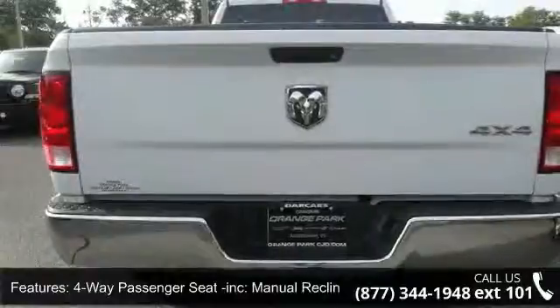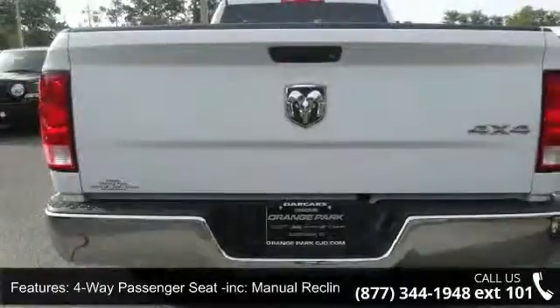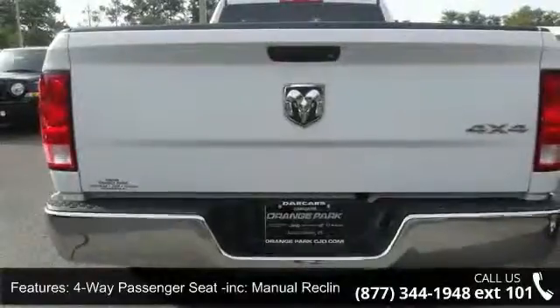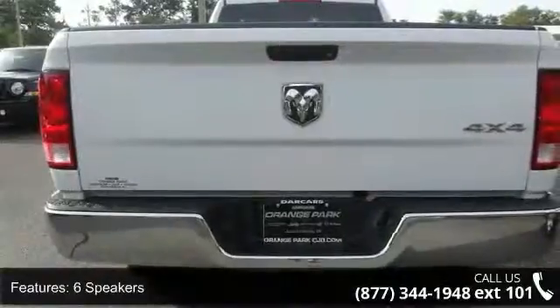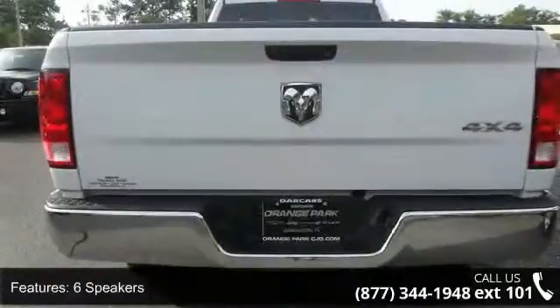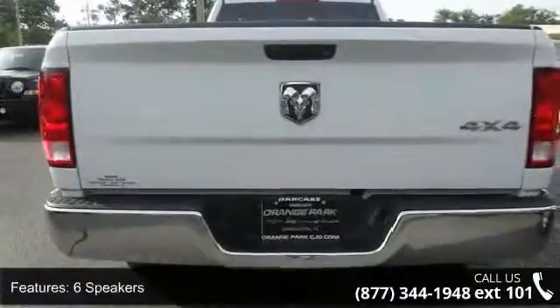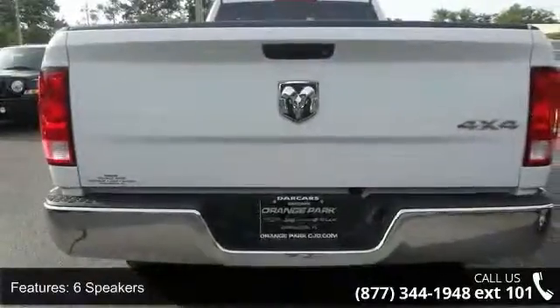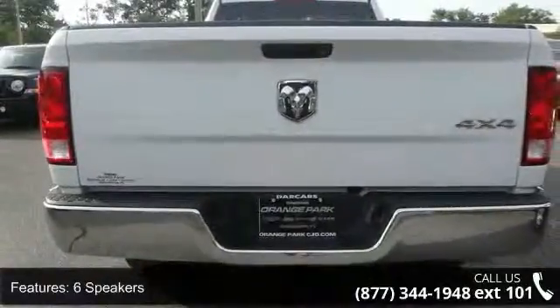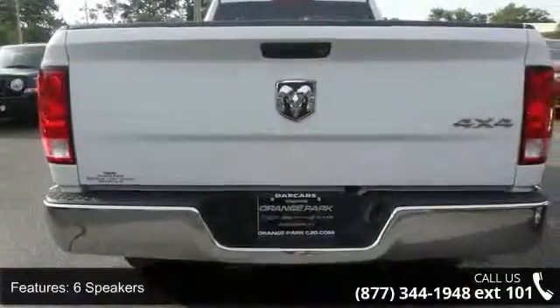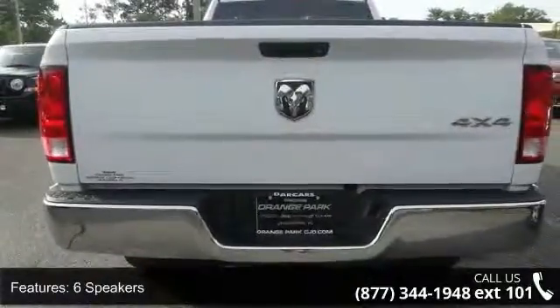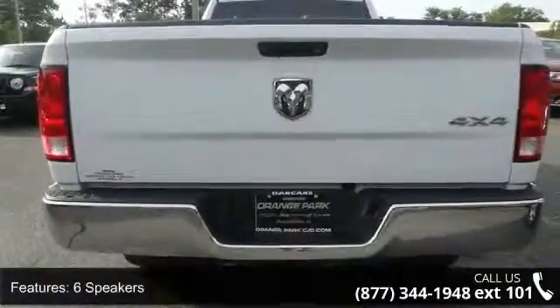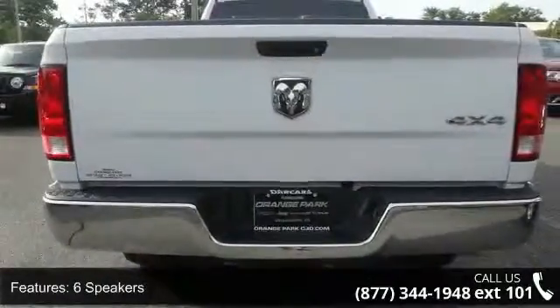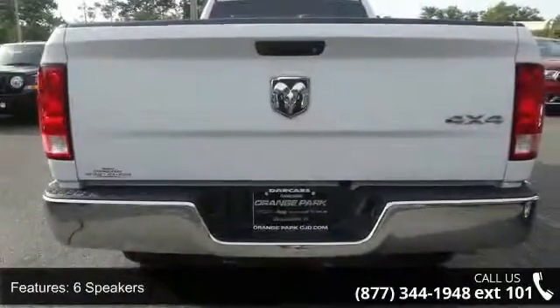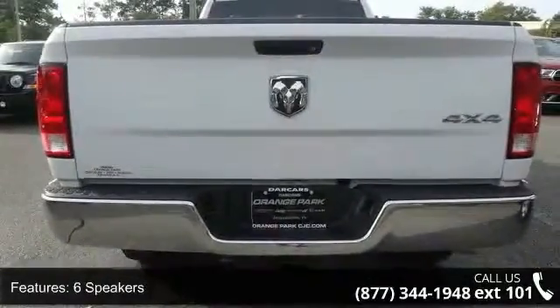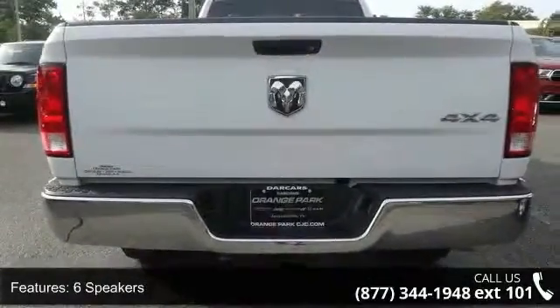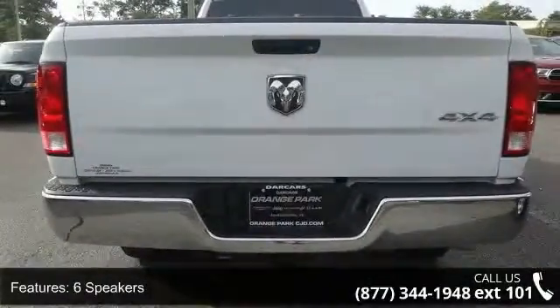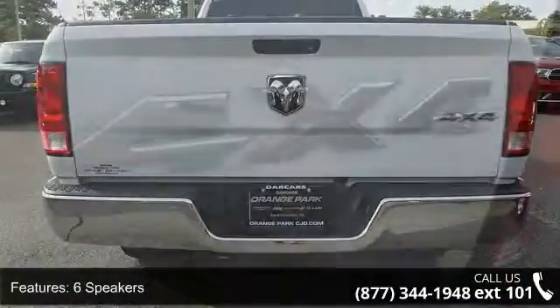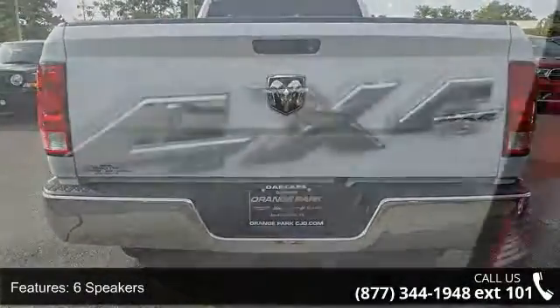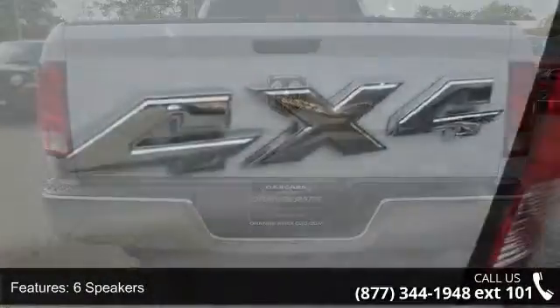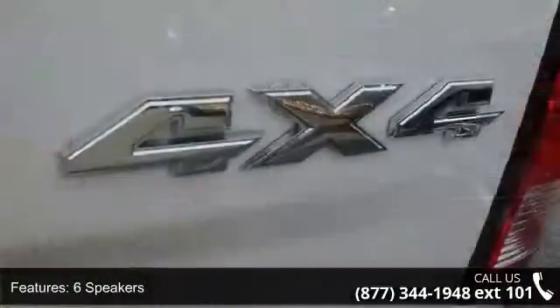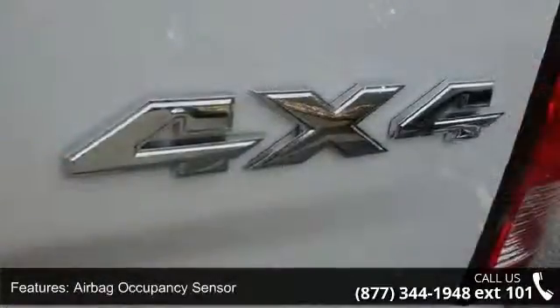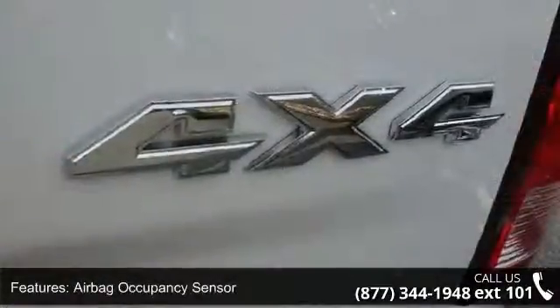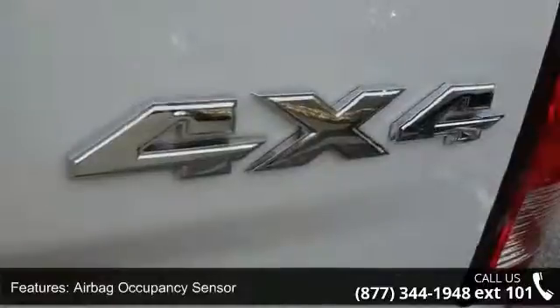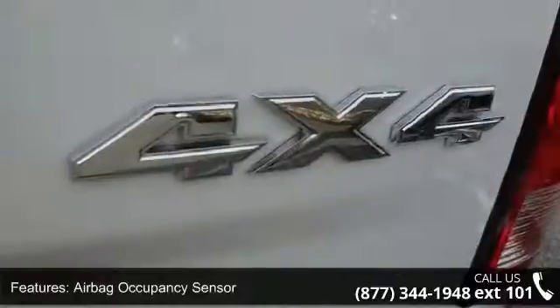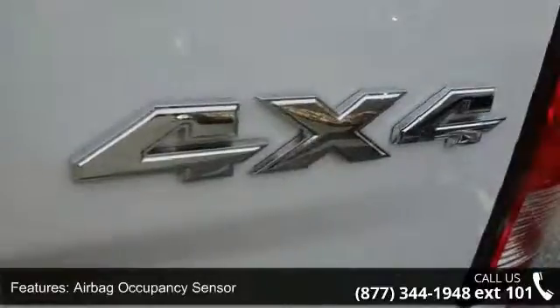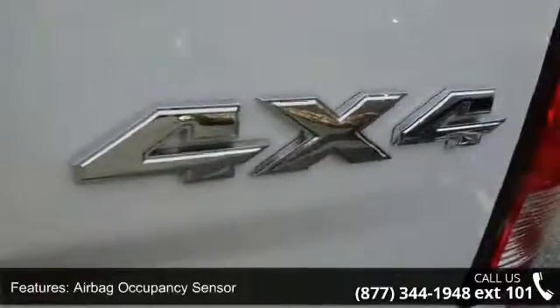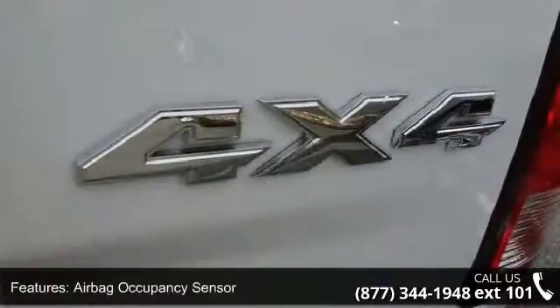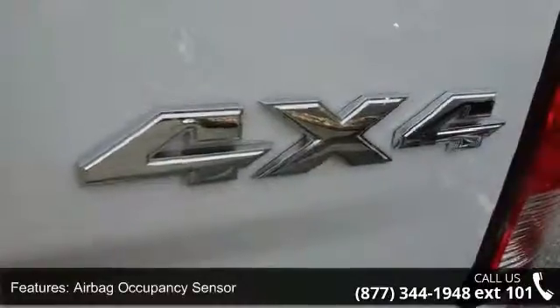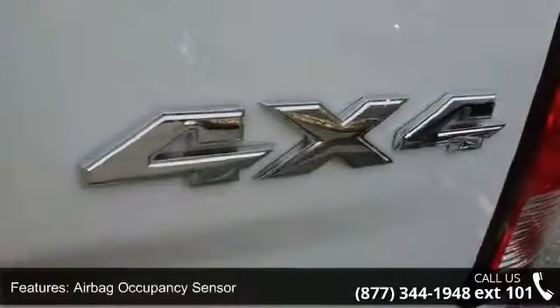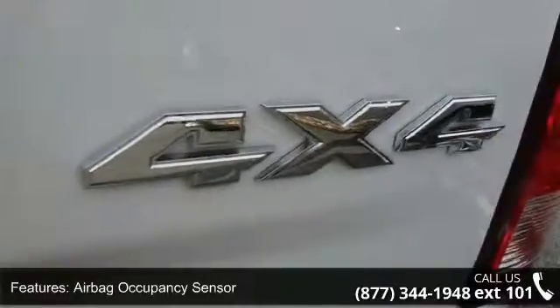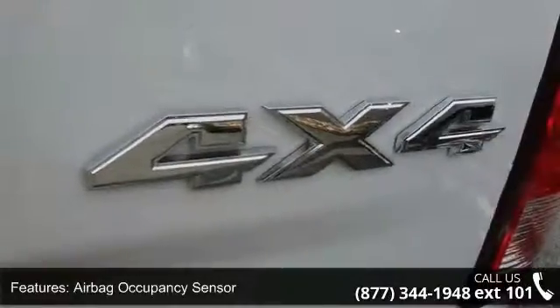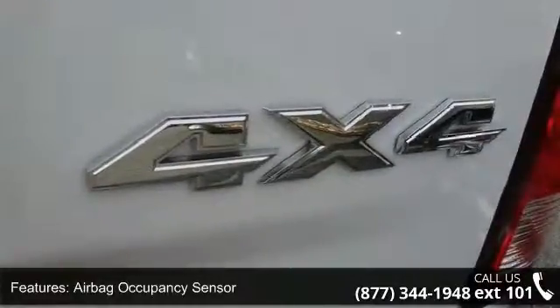Black door handles, black front bumper with black rub strip, fast jacks, black roll, and black manual side mirrors with manual folding.